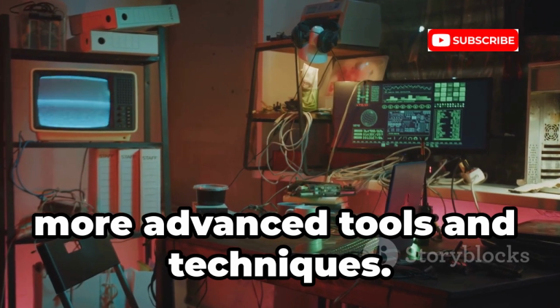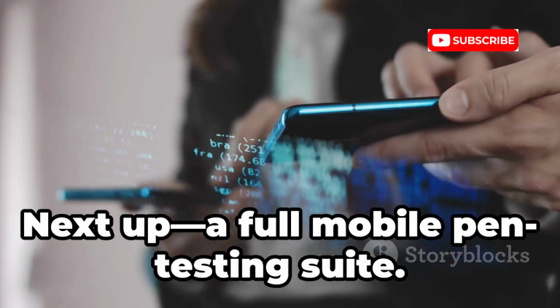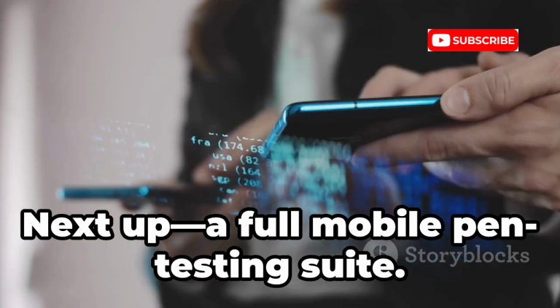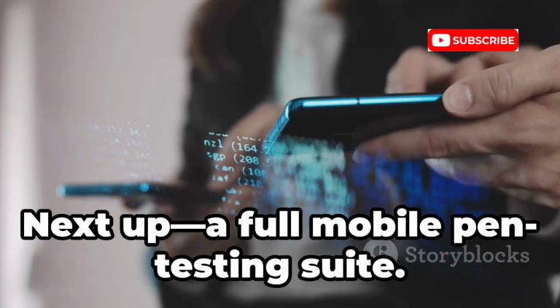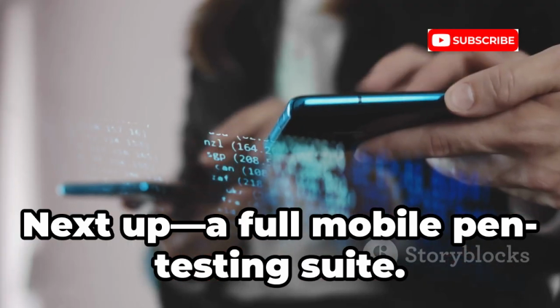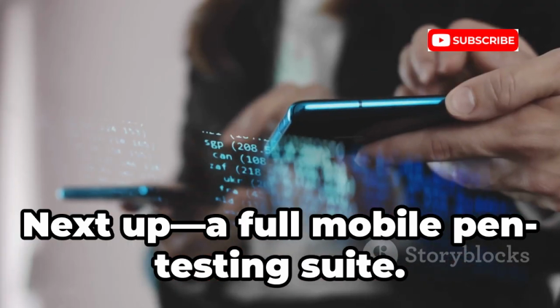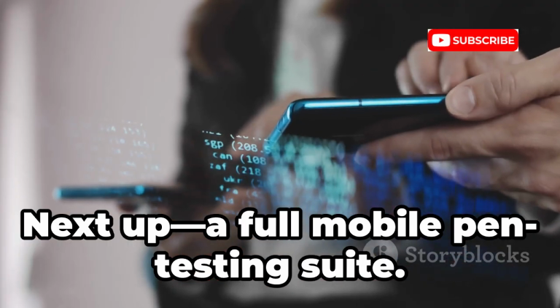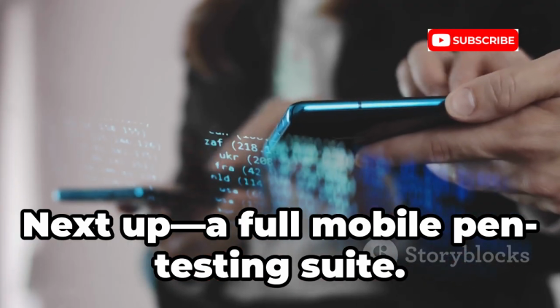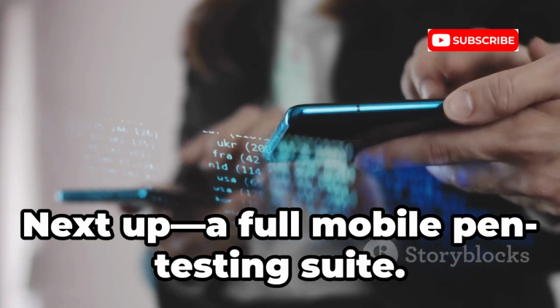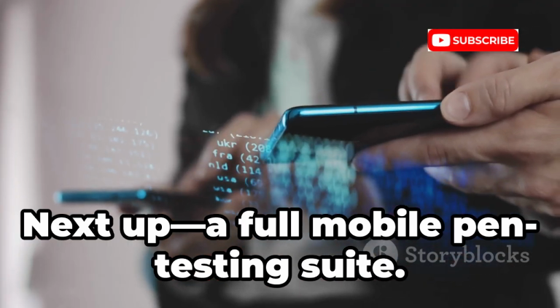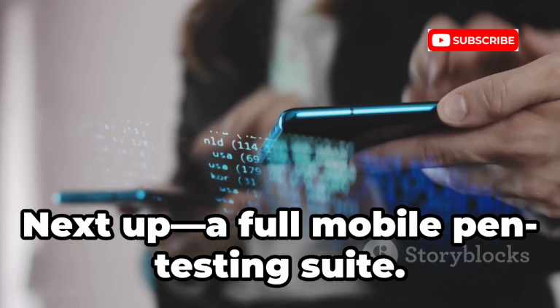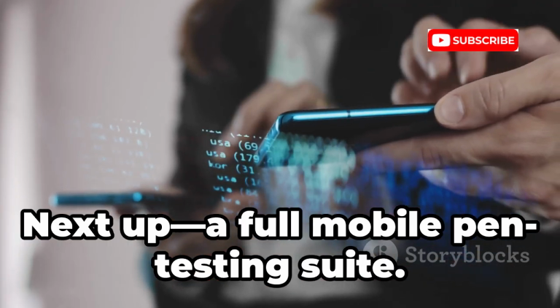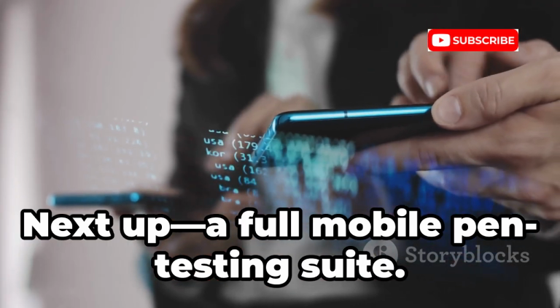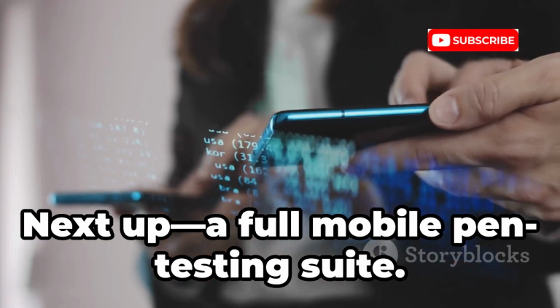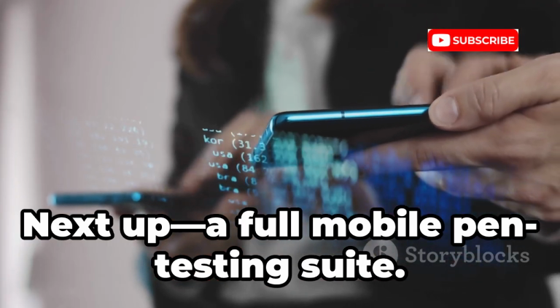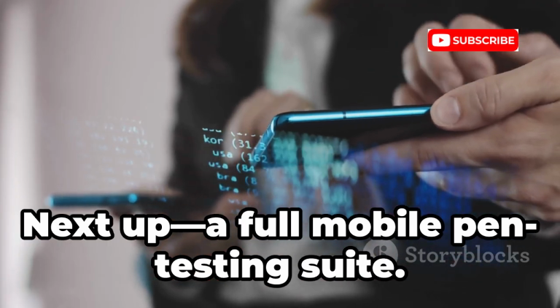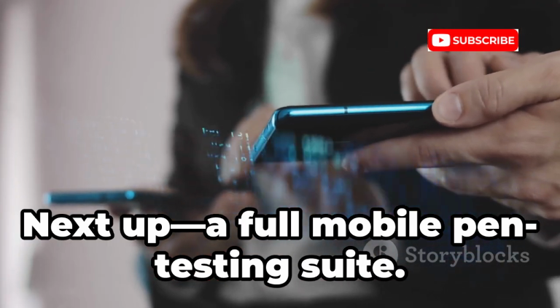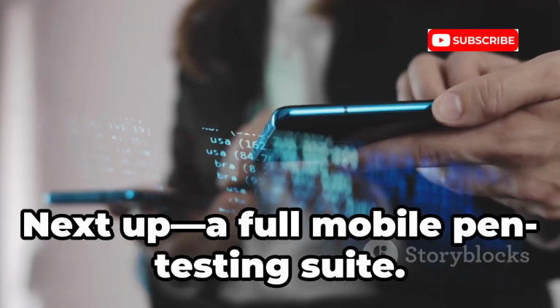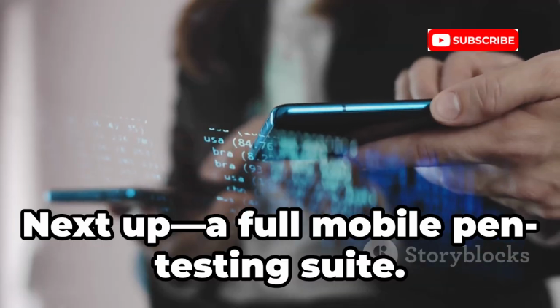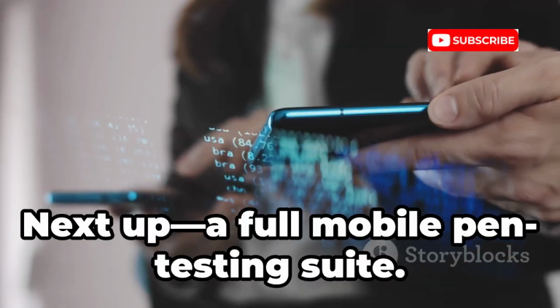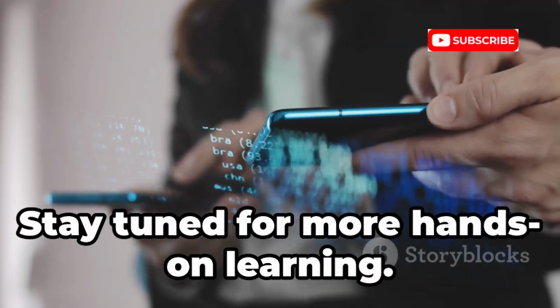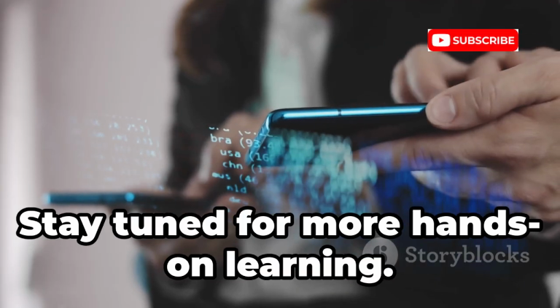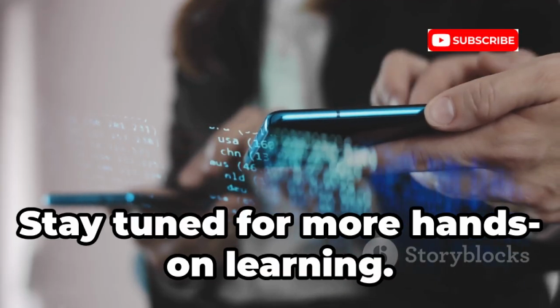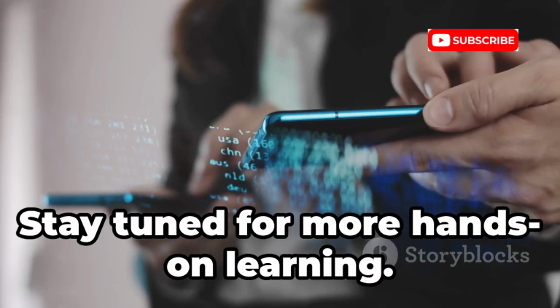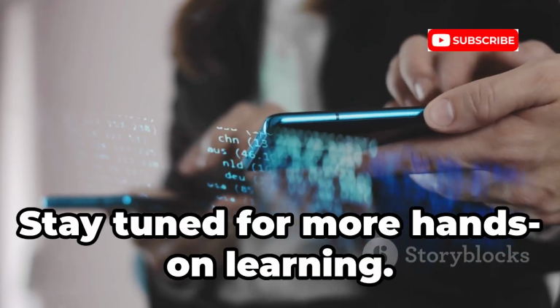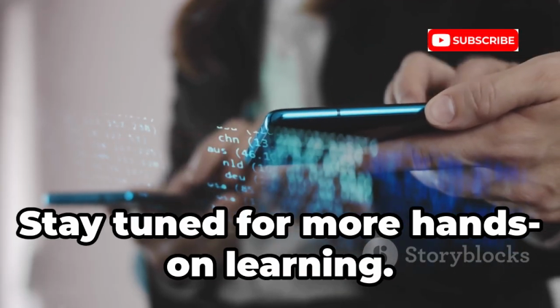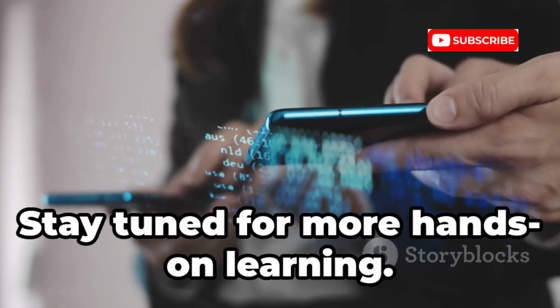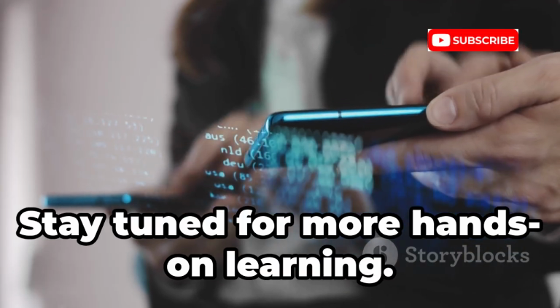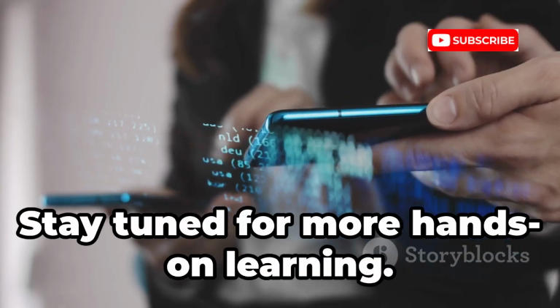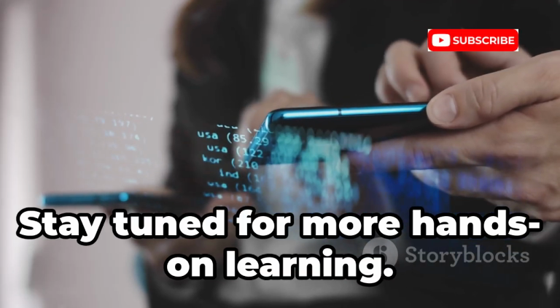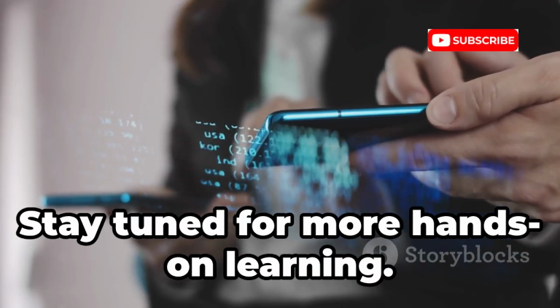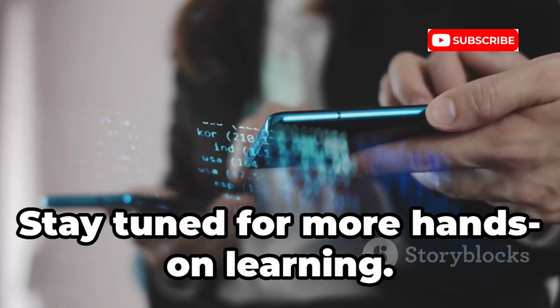Let's keep building your toolkit with more advanced tools and techniques. Next up, a full mobile pen testing suite — stay tuned for more hands-on learning.